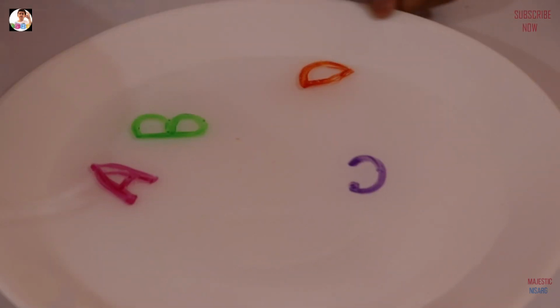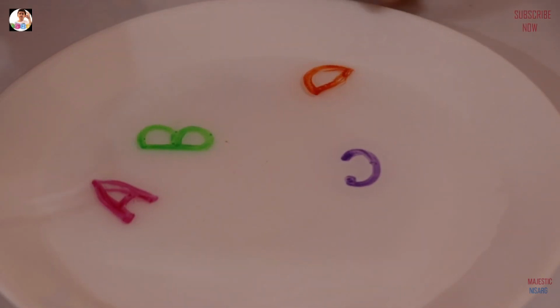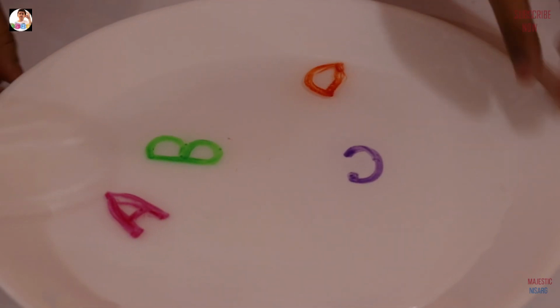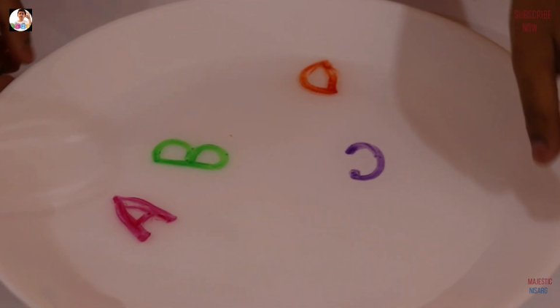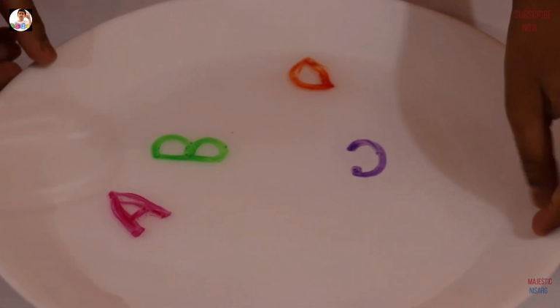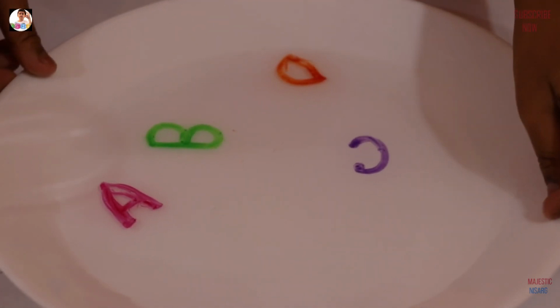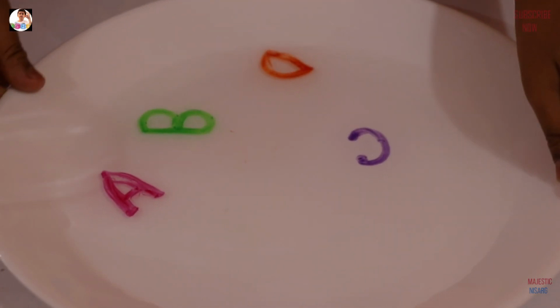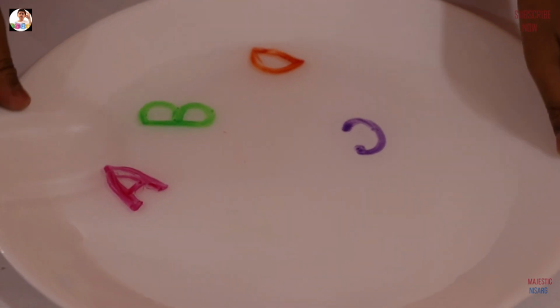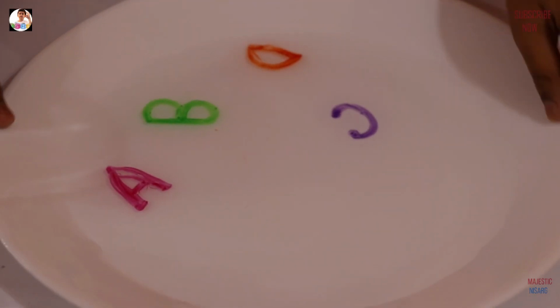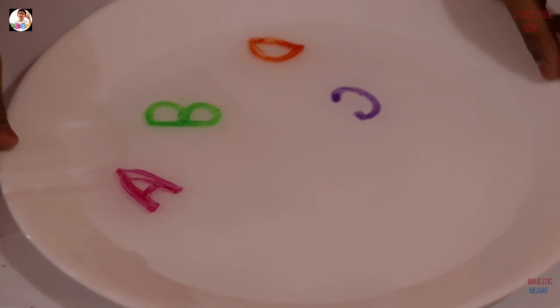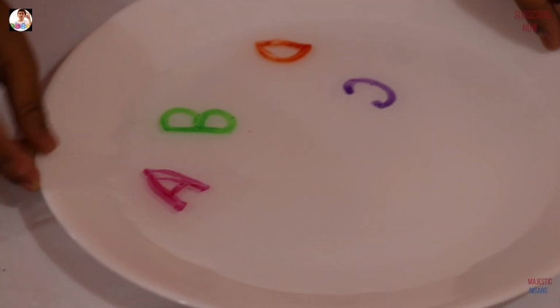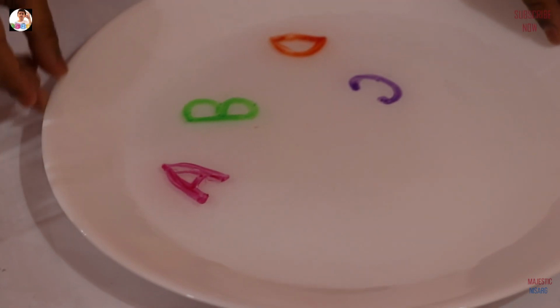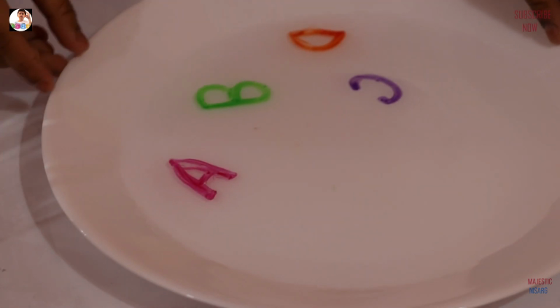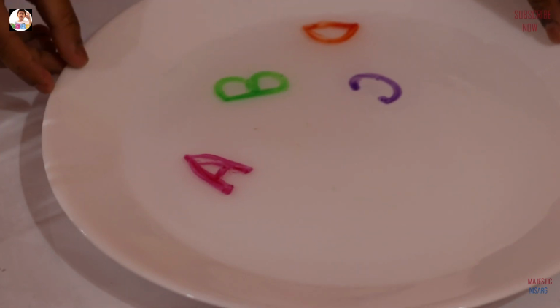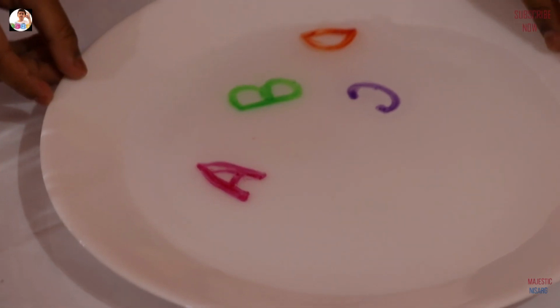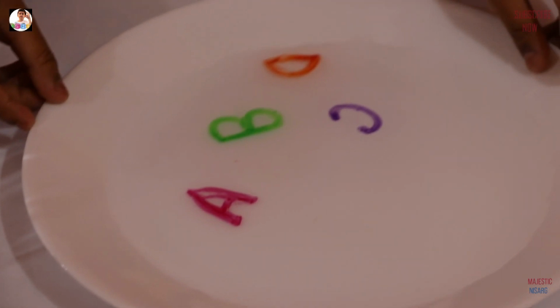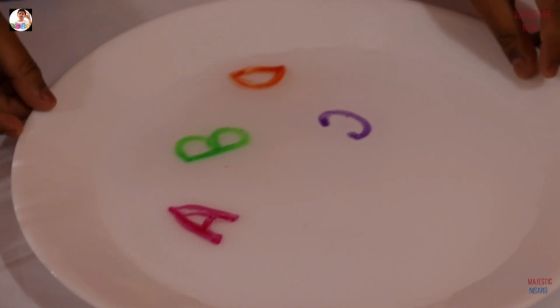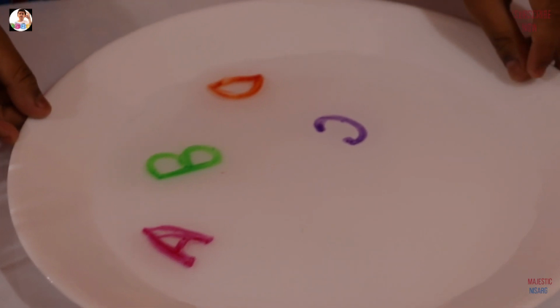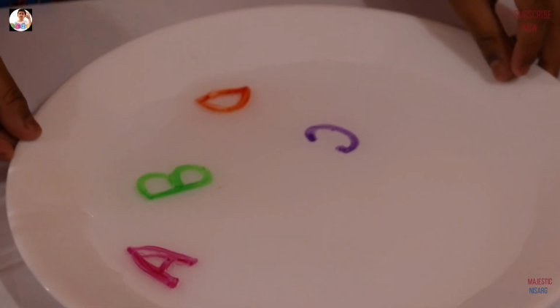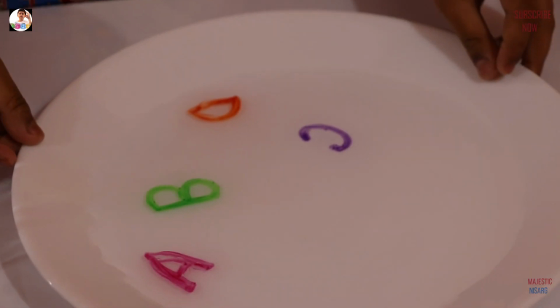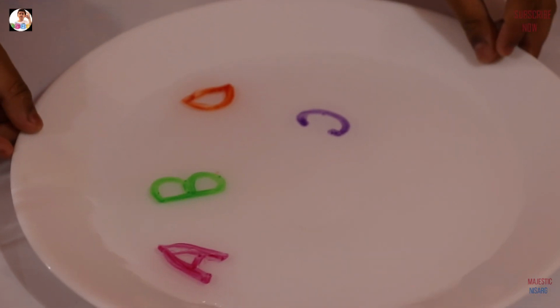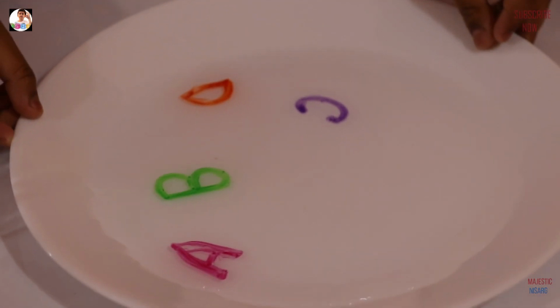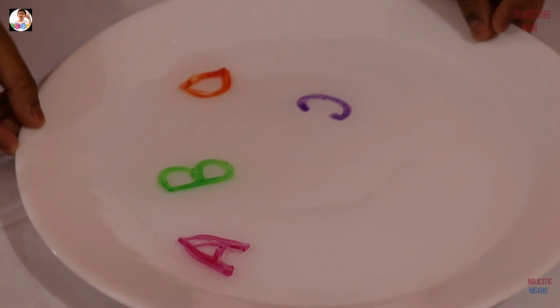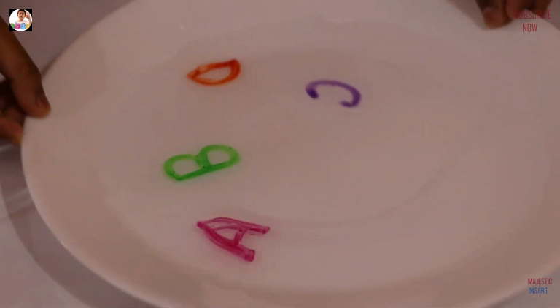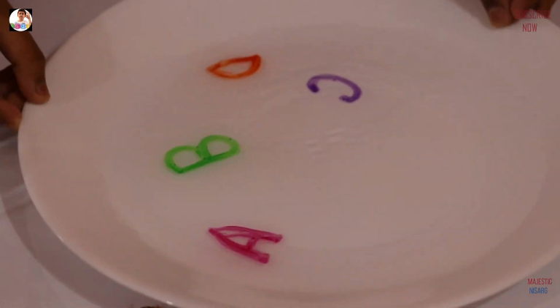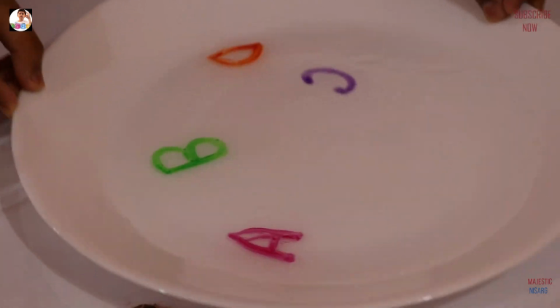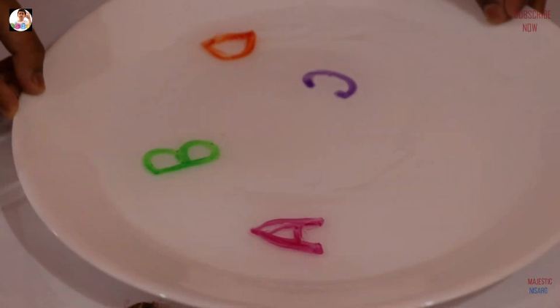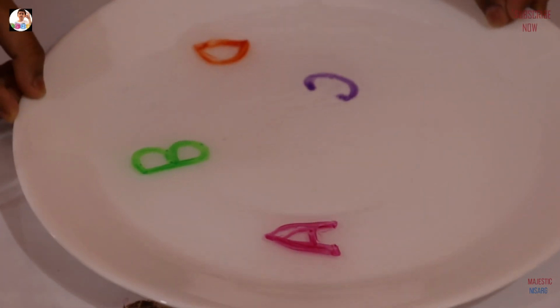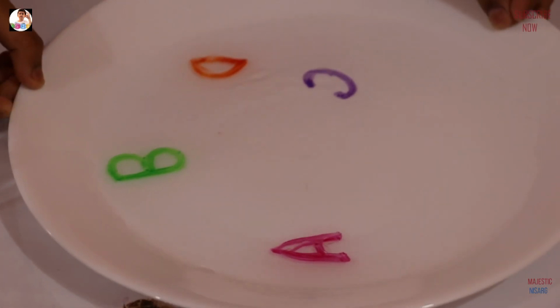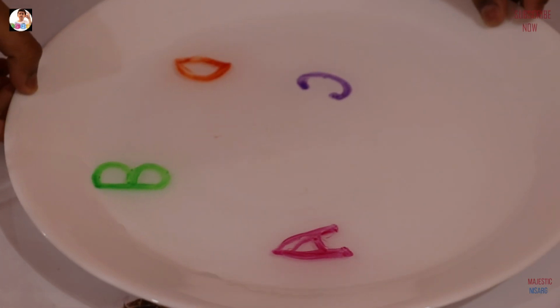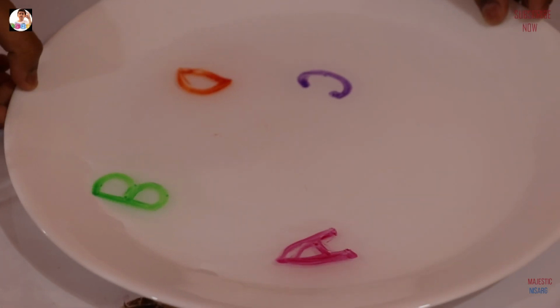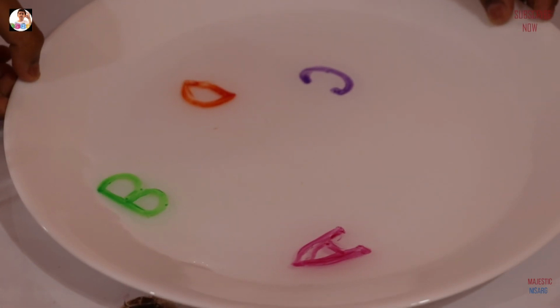Look, they're all swimming. I wonder what happens if they touch each other. Come on, touch one with another.